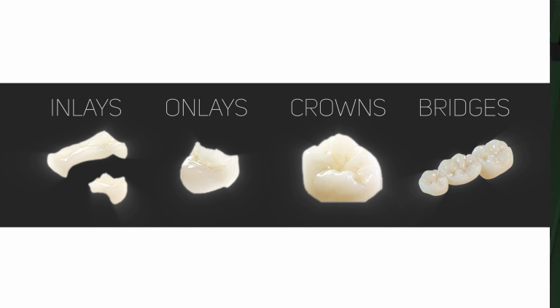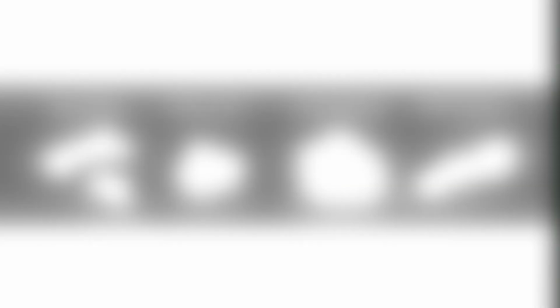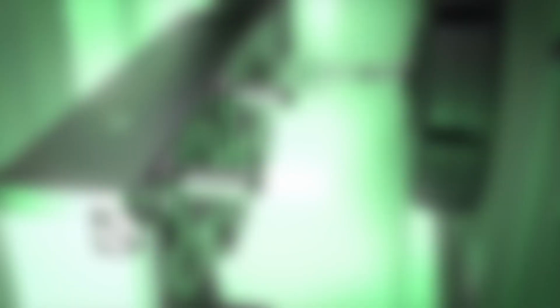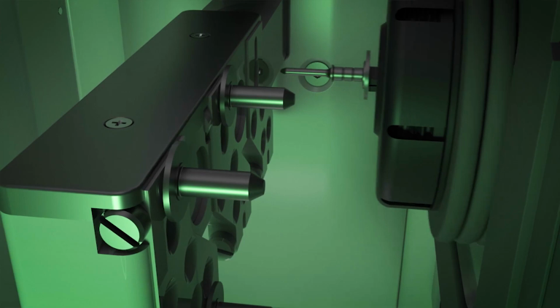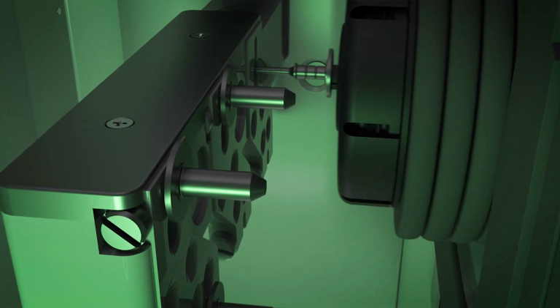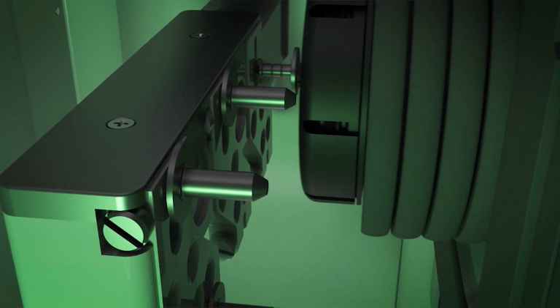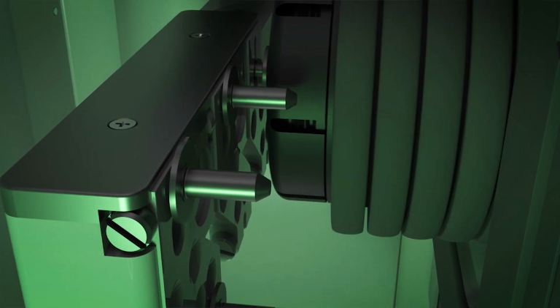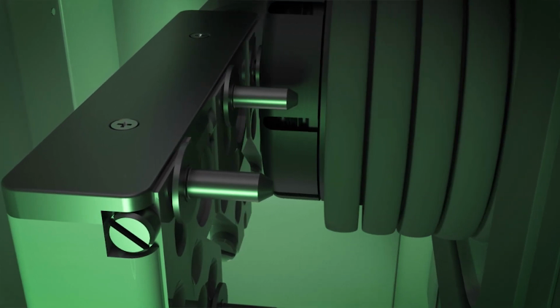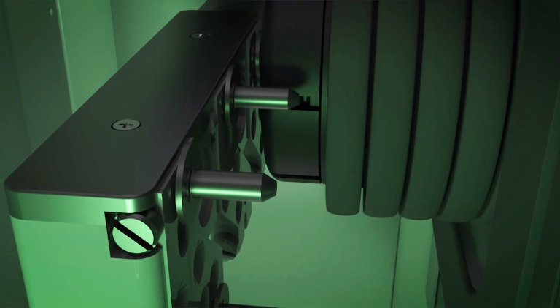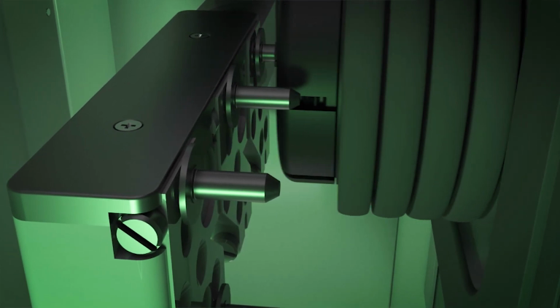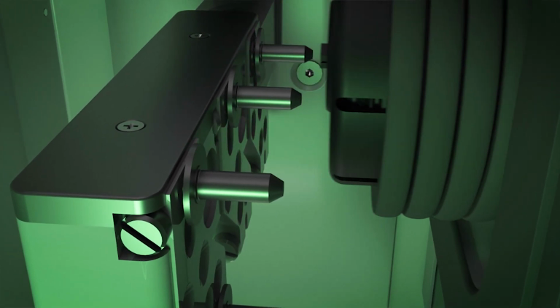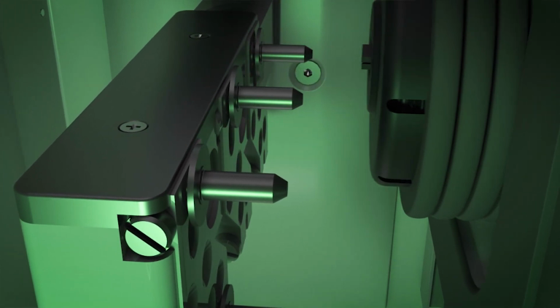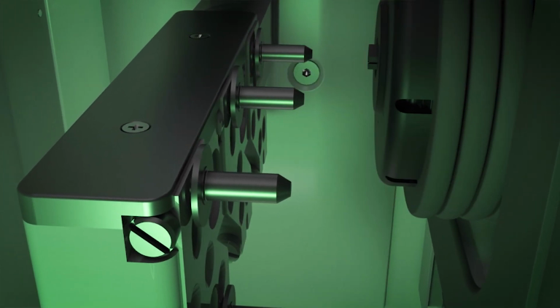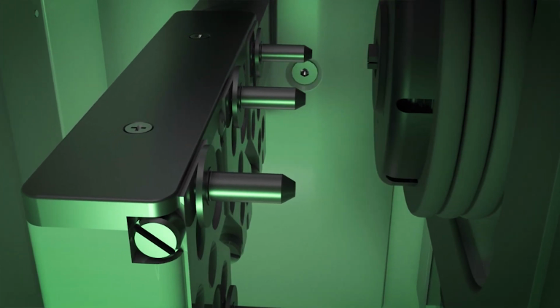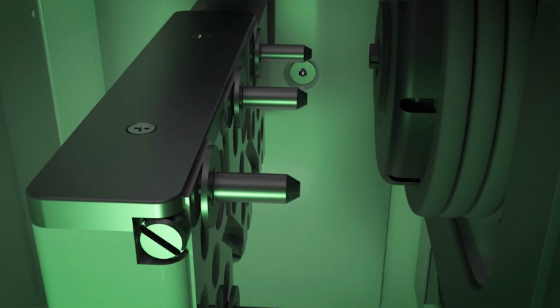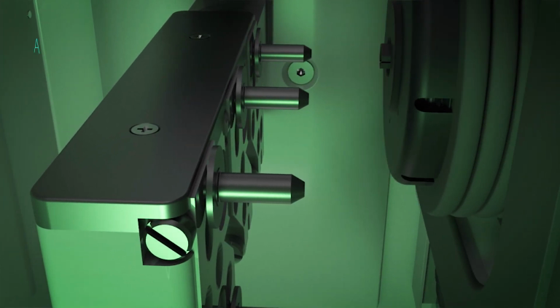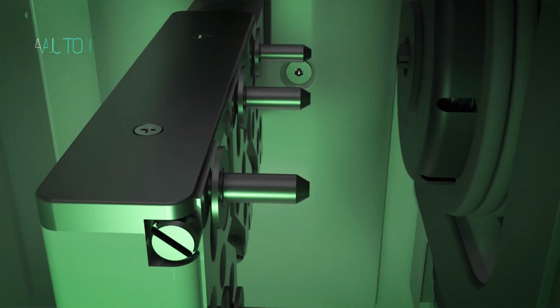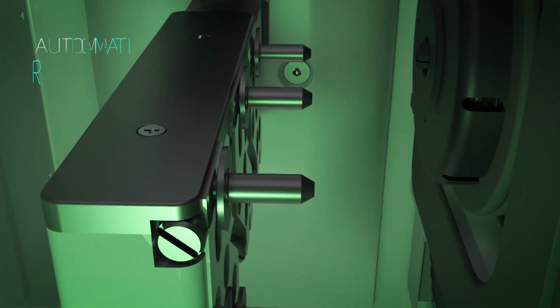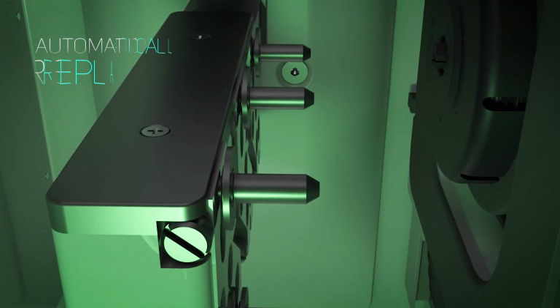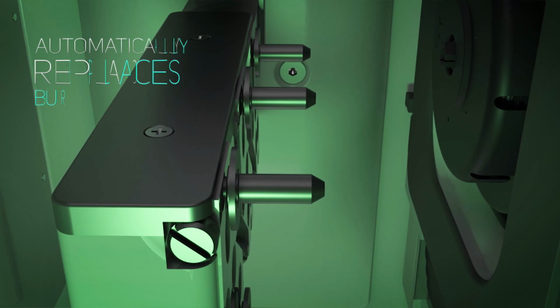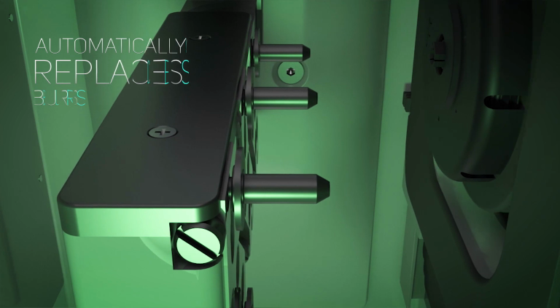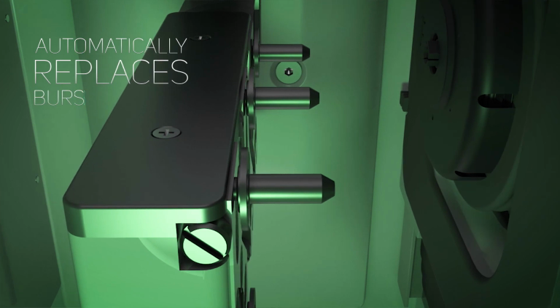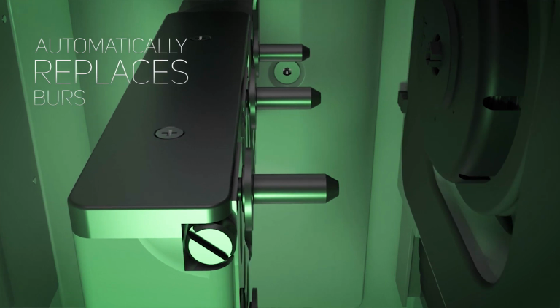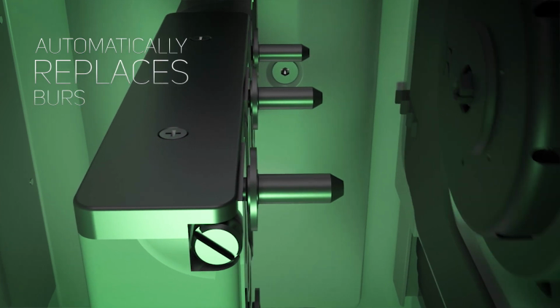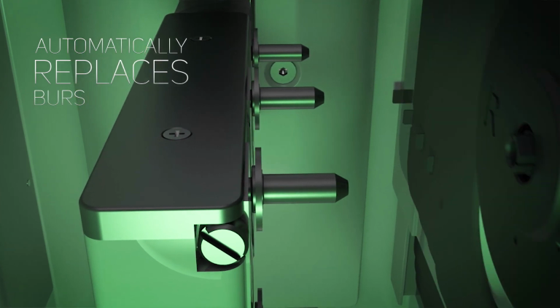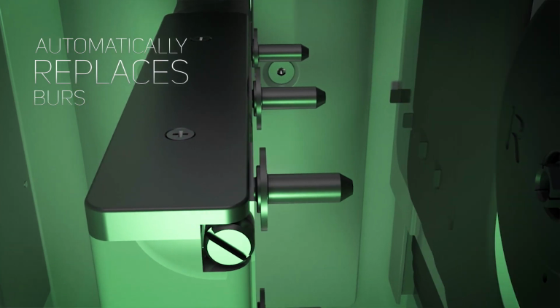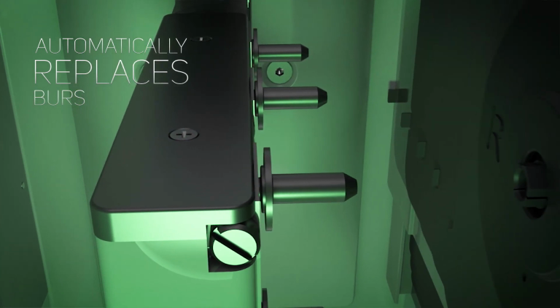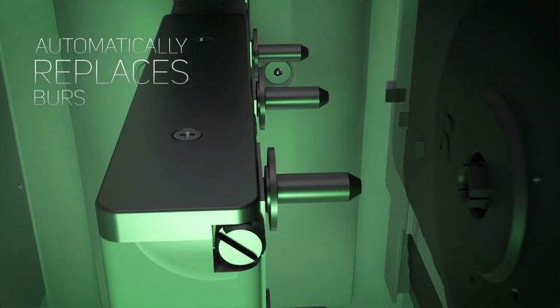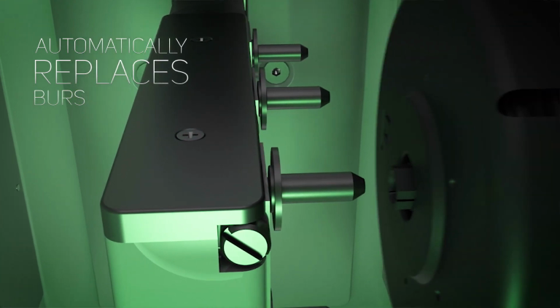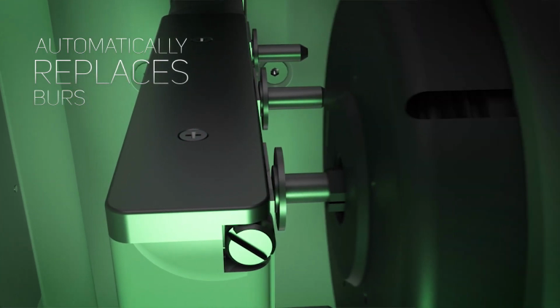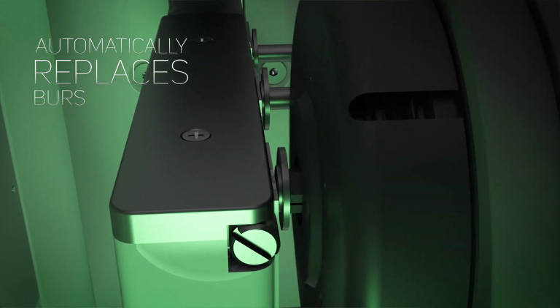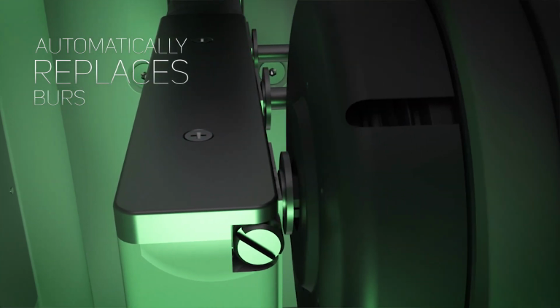System automation efficiently detects worn or broken burs, automatically replacing them for a refined, restorative finish.